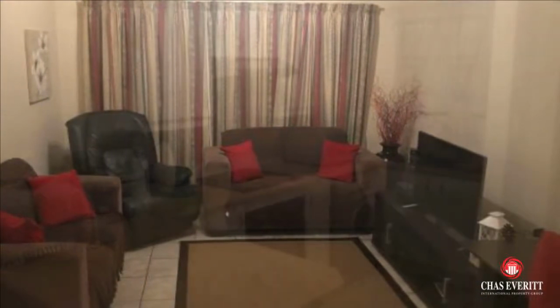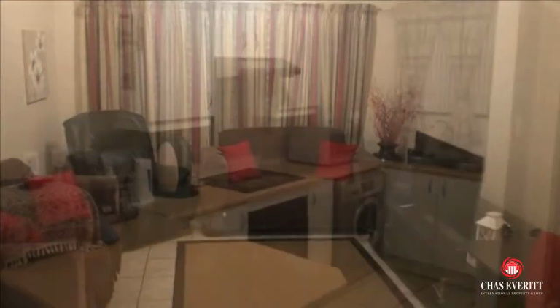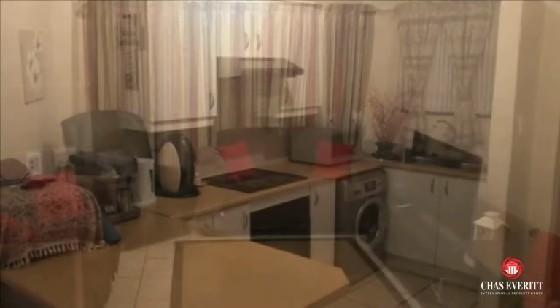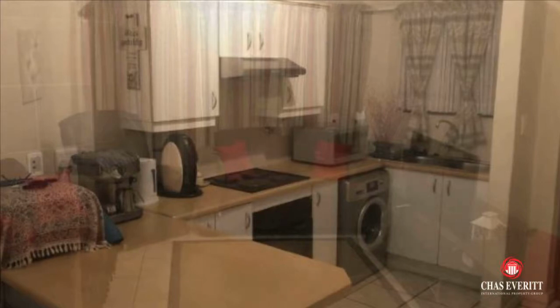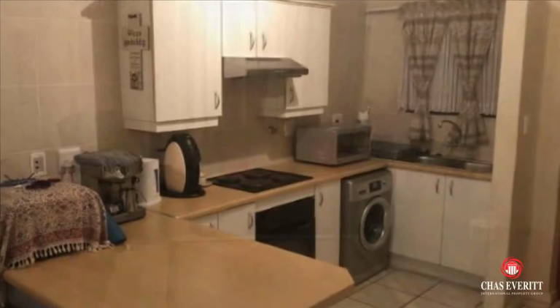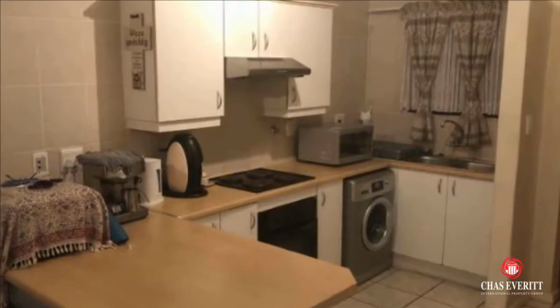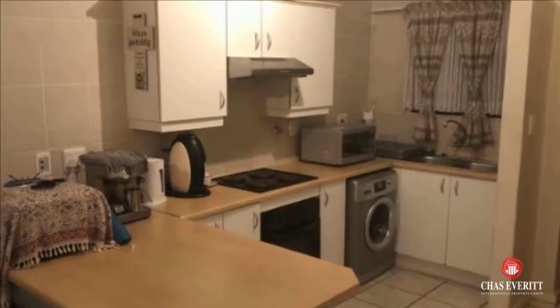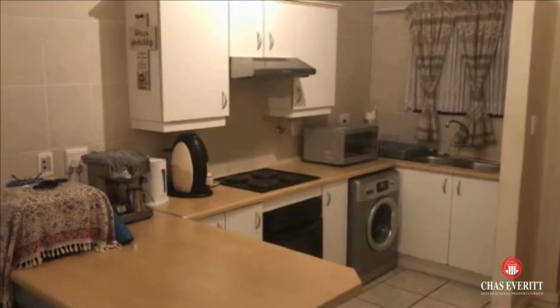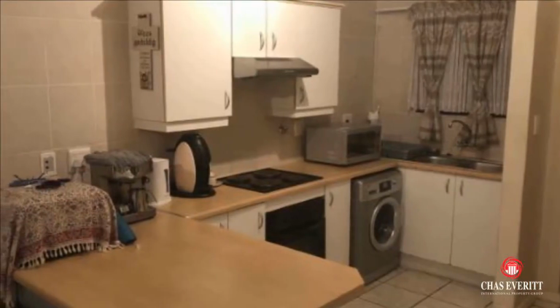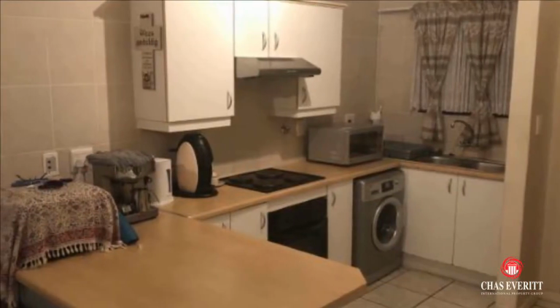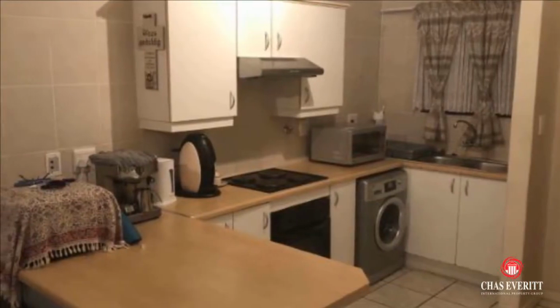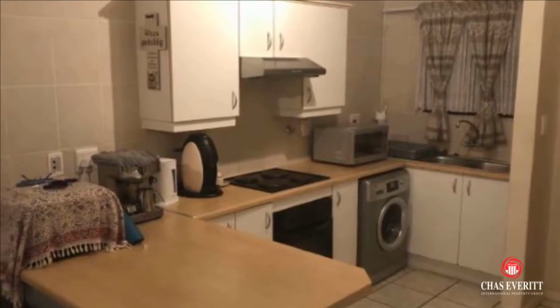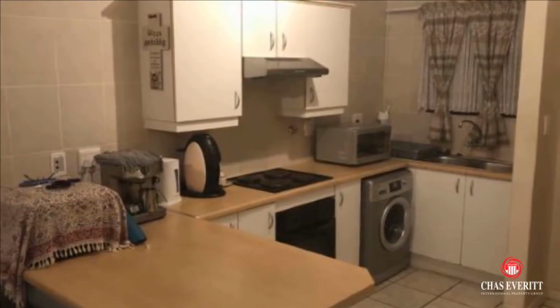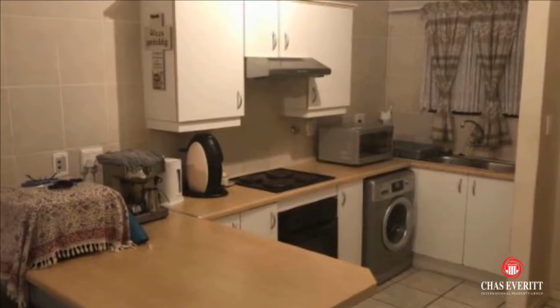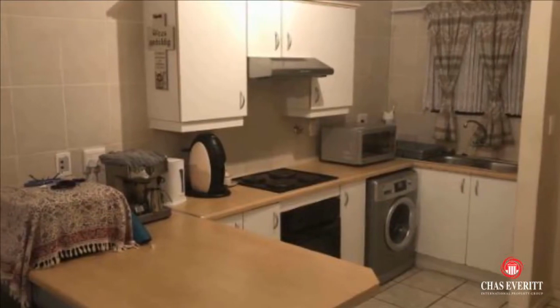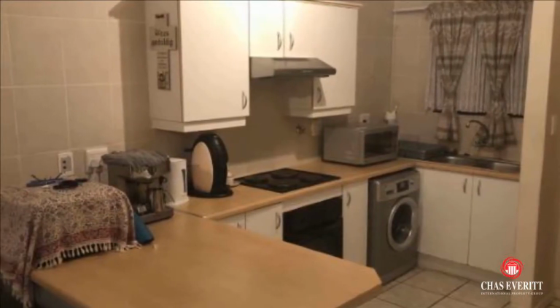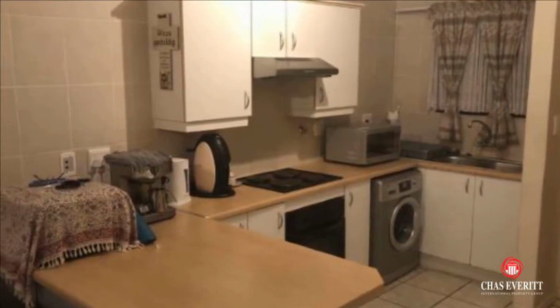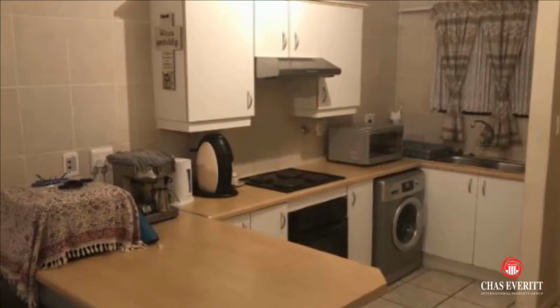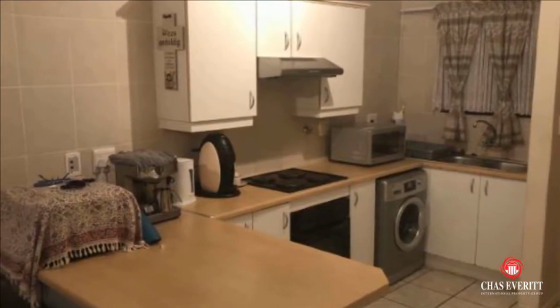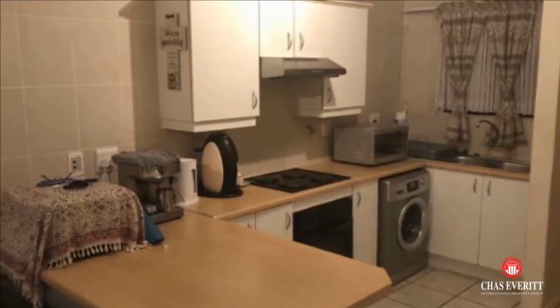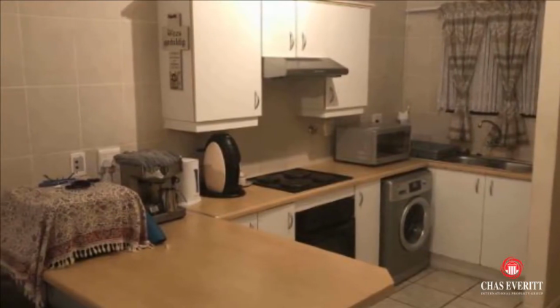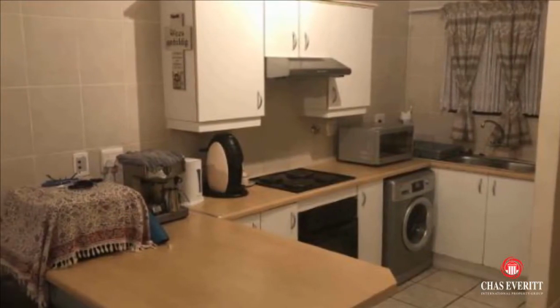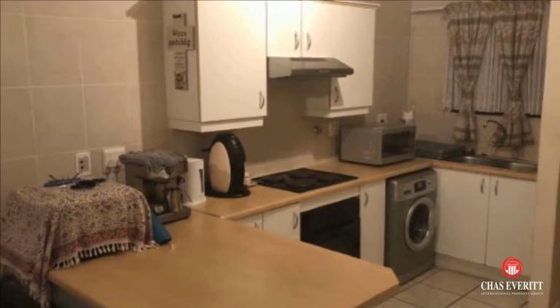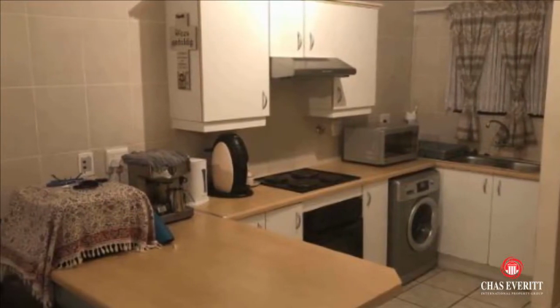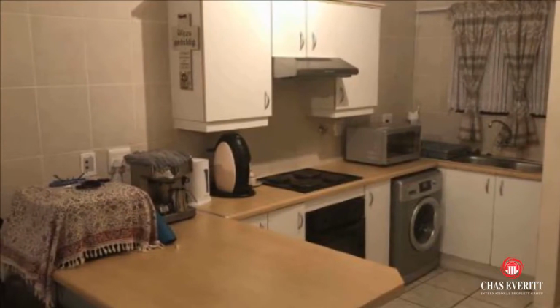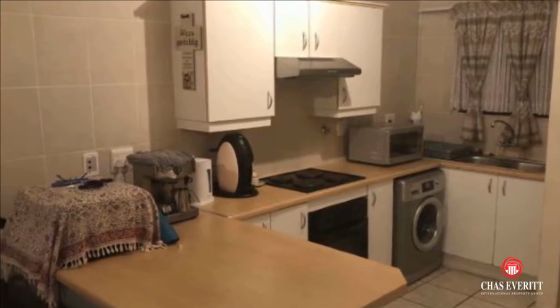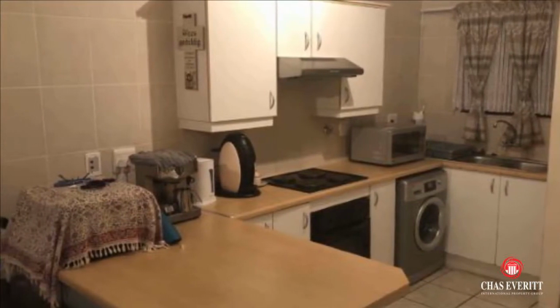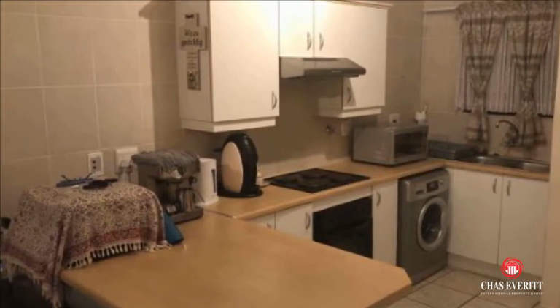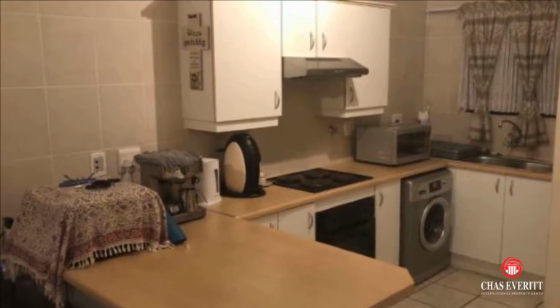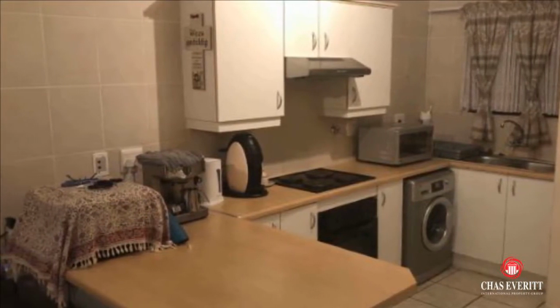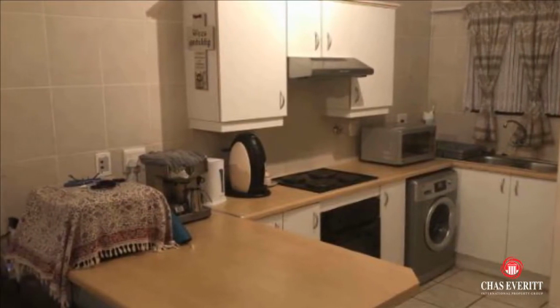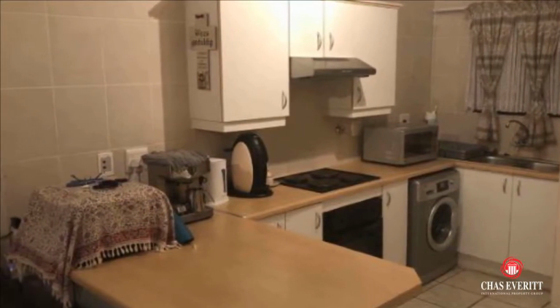Lovely two-bedroom, one full bathroom unit in Melody Ridge to rent from July 1, 2019.